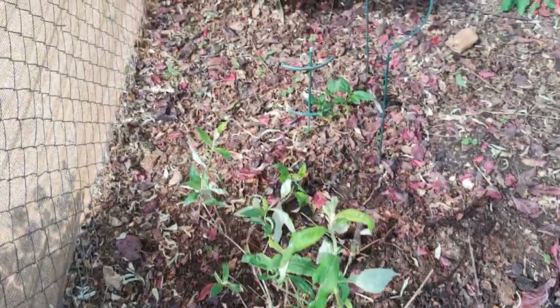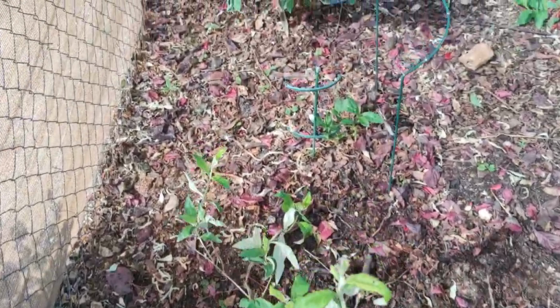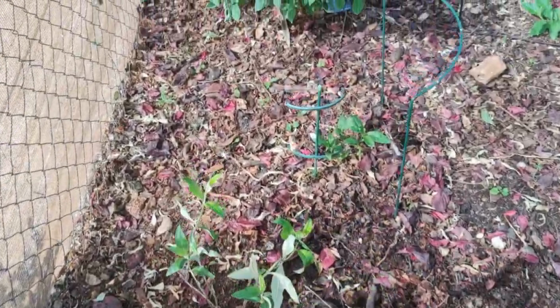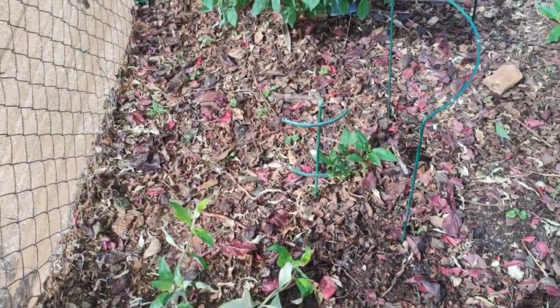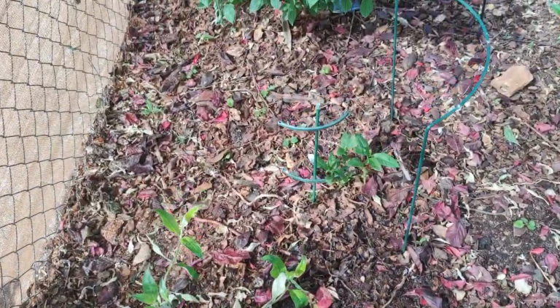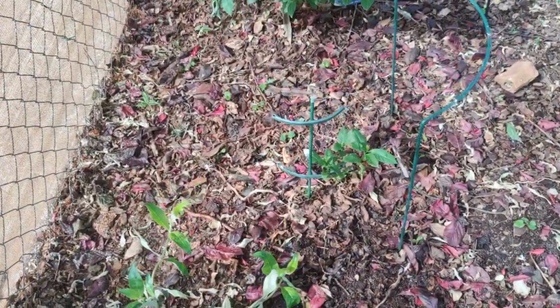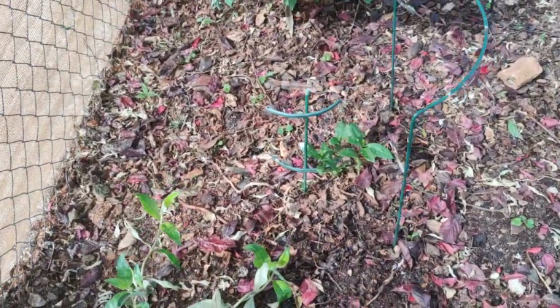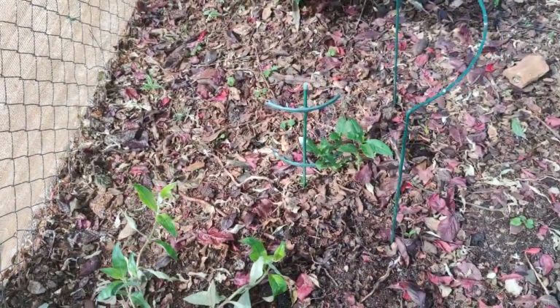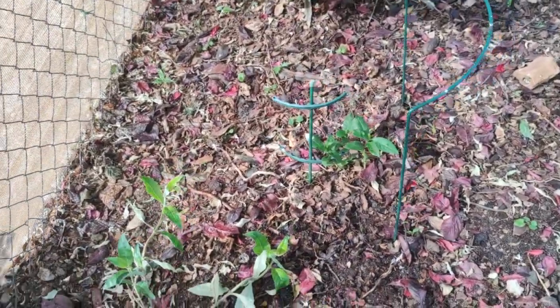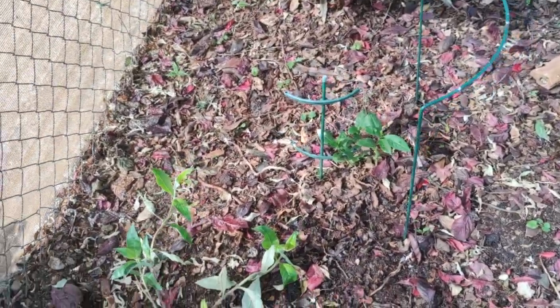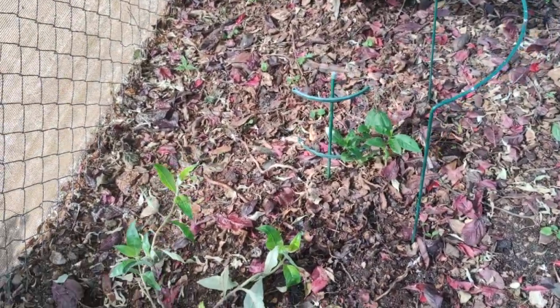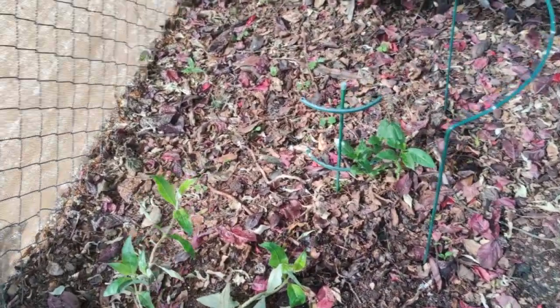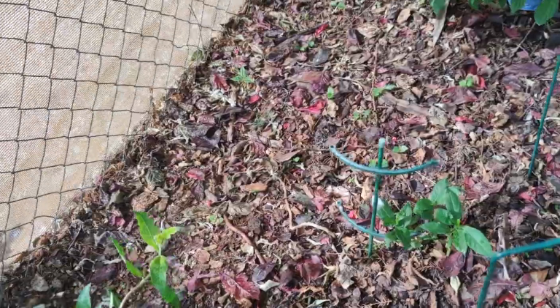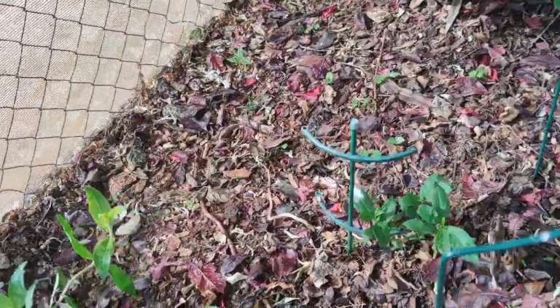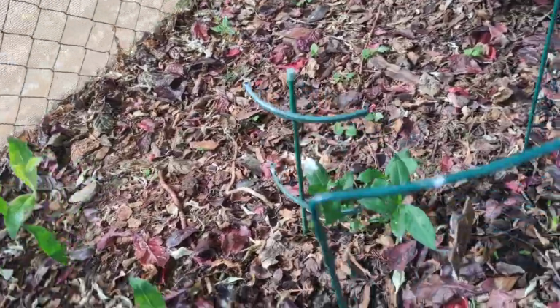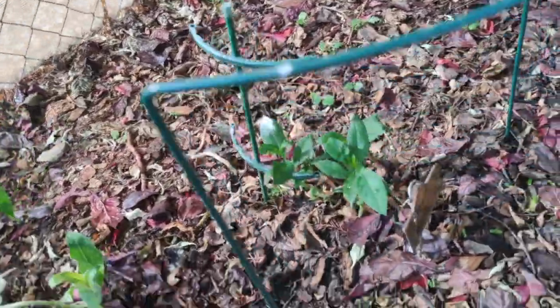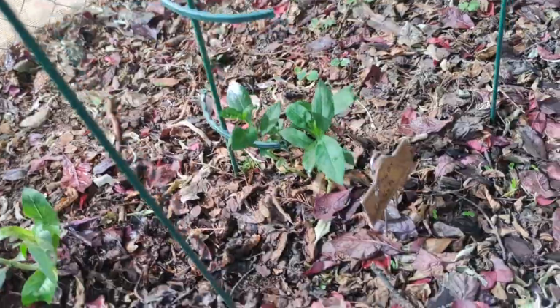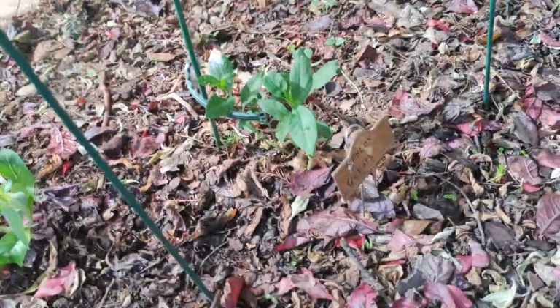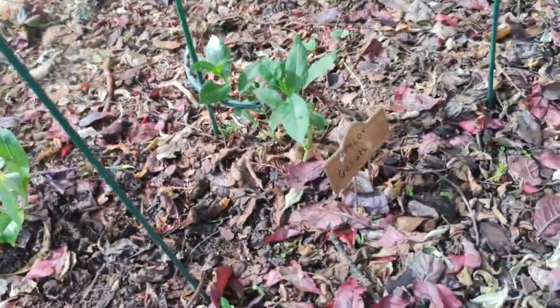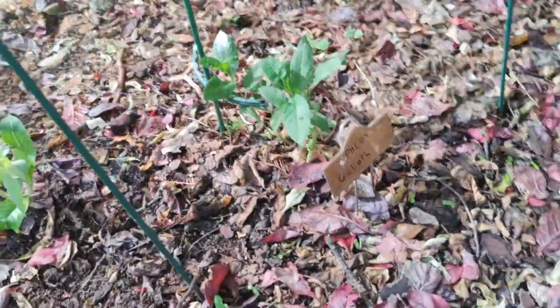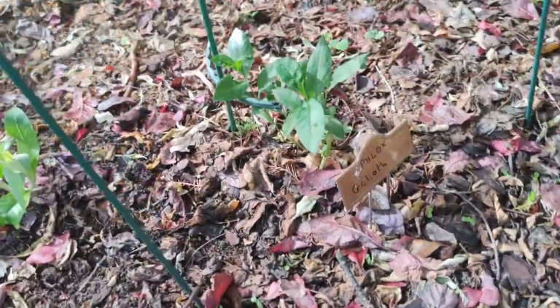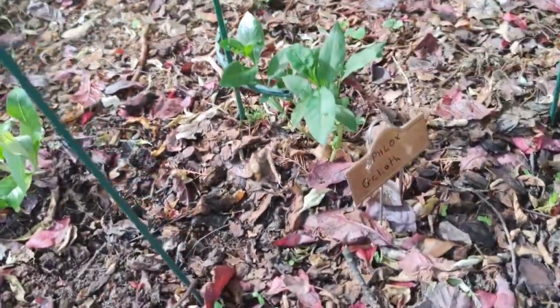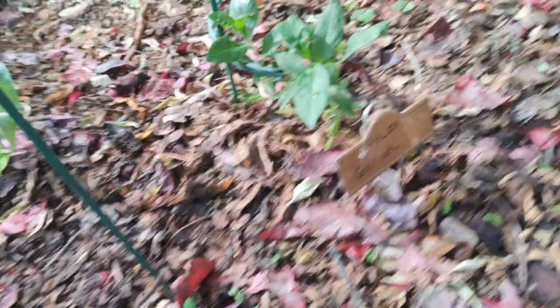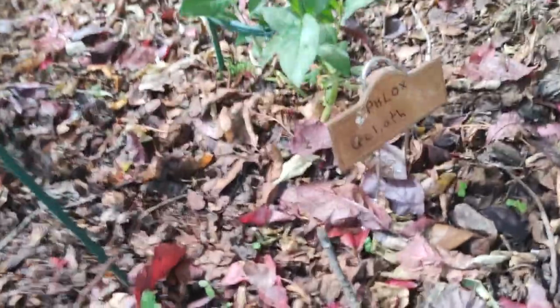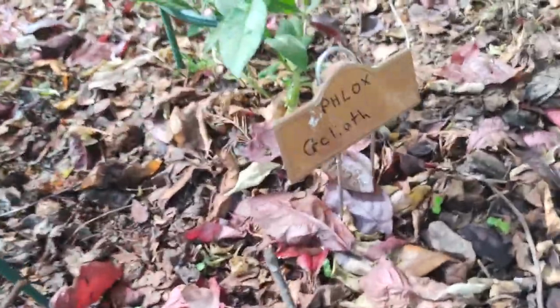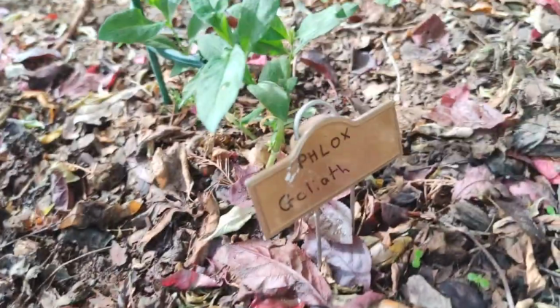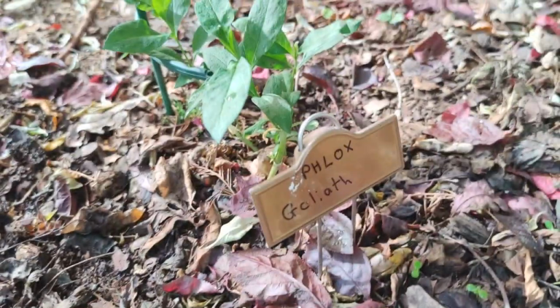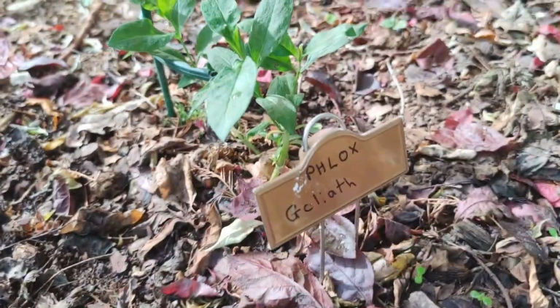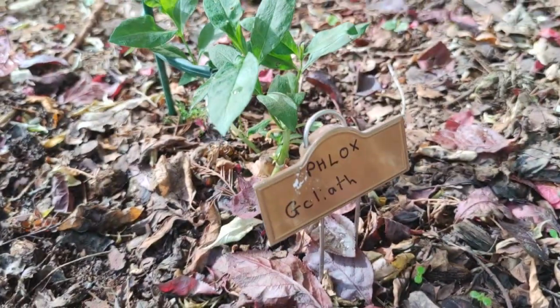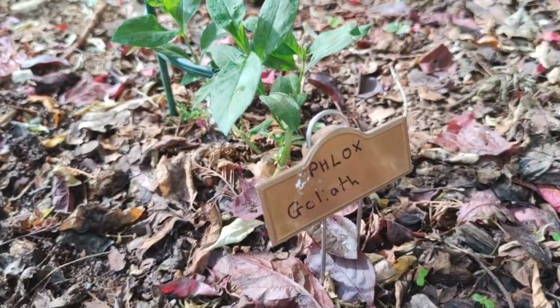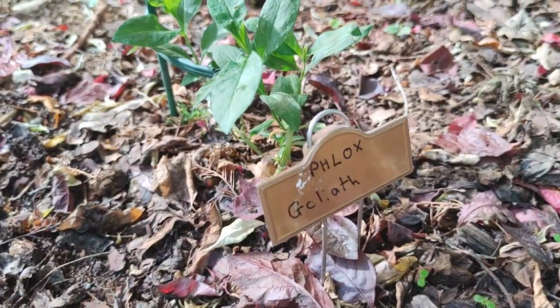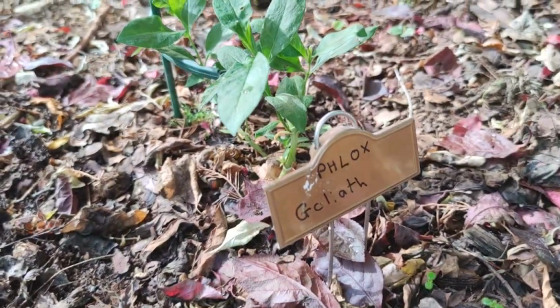Popping over, I've got another little phlox here — and this one is Goliath.